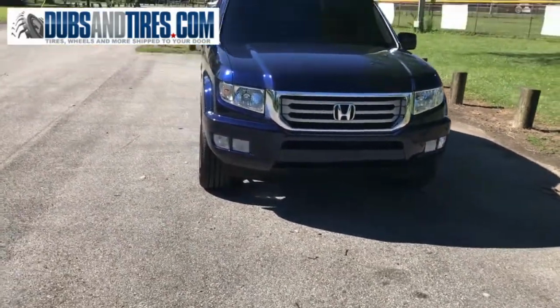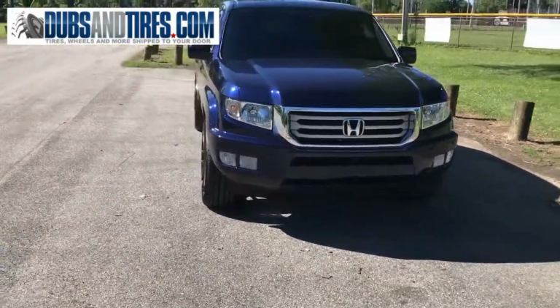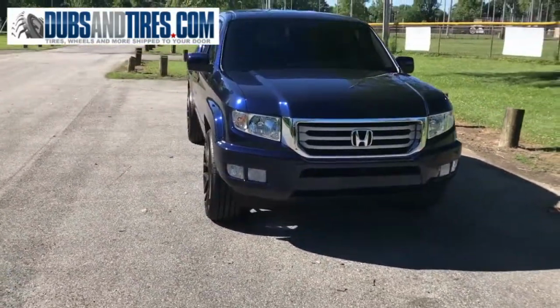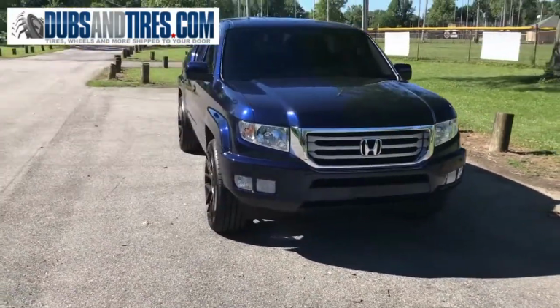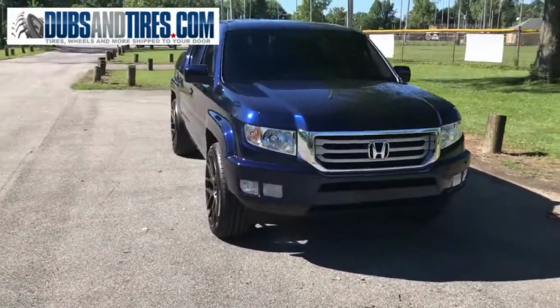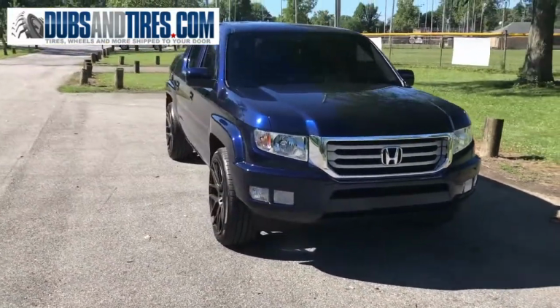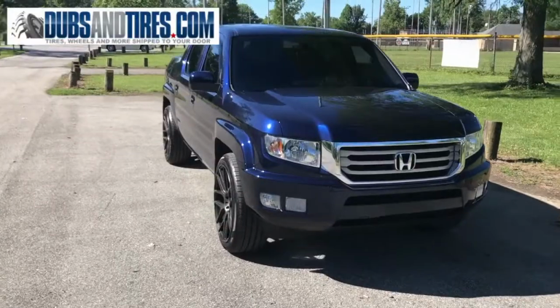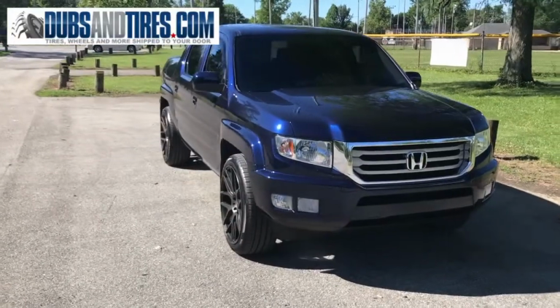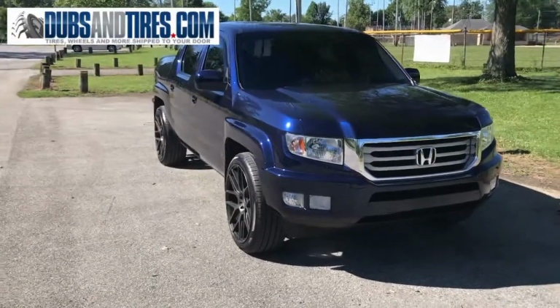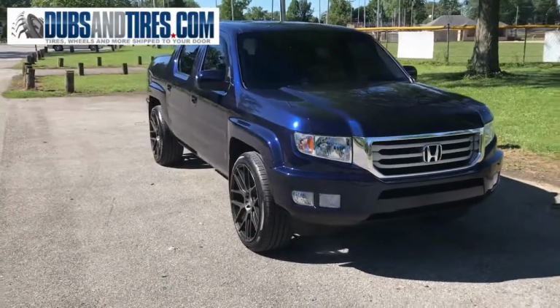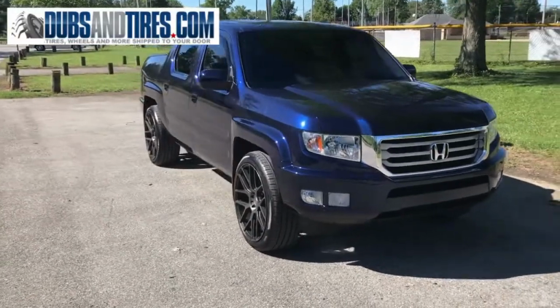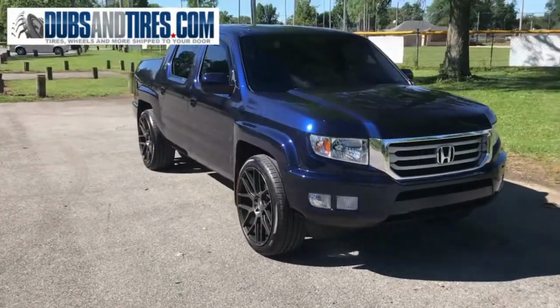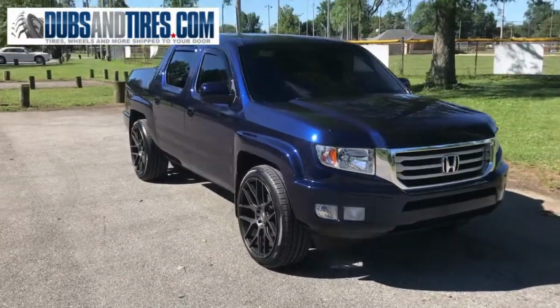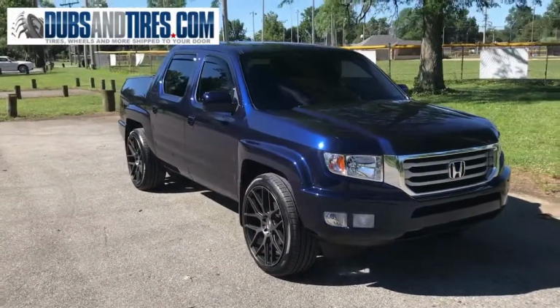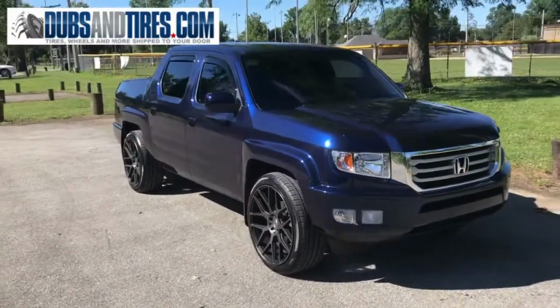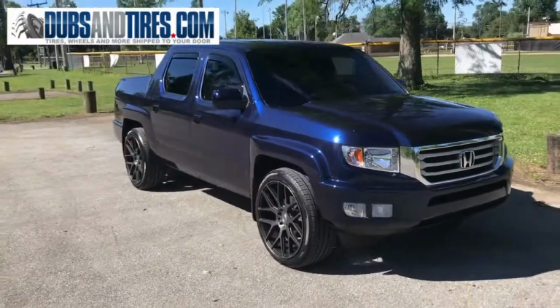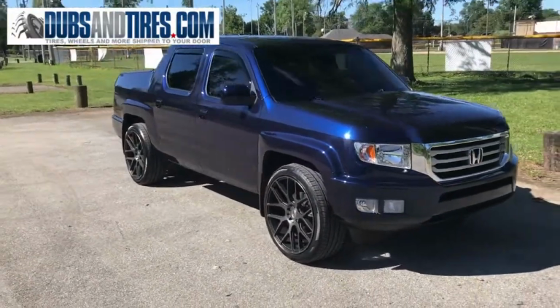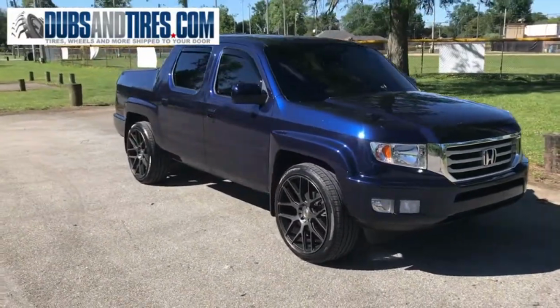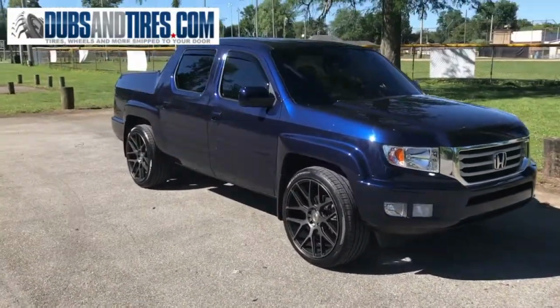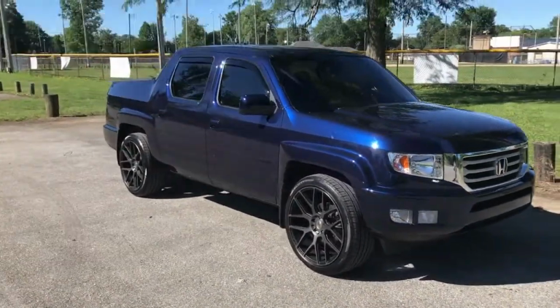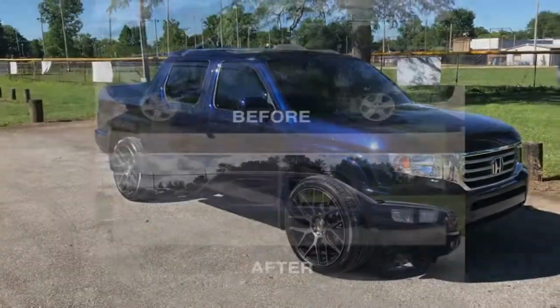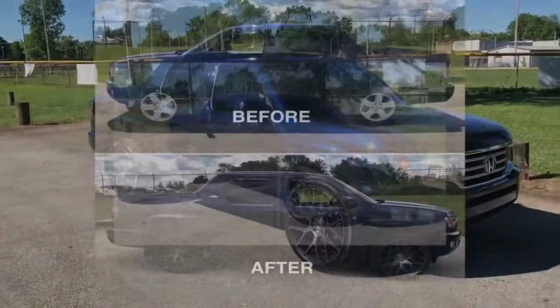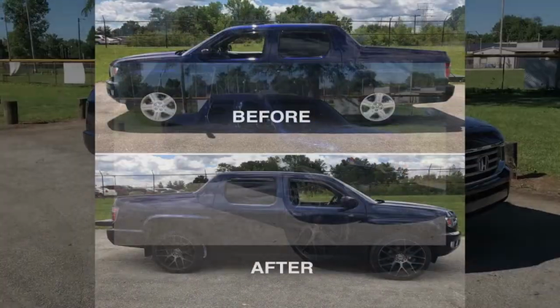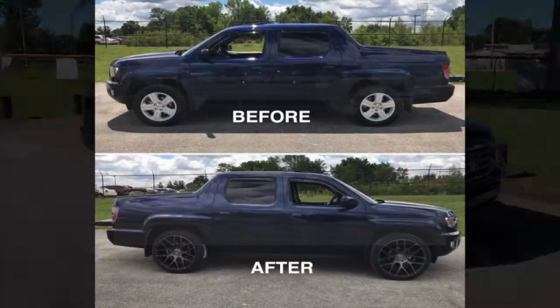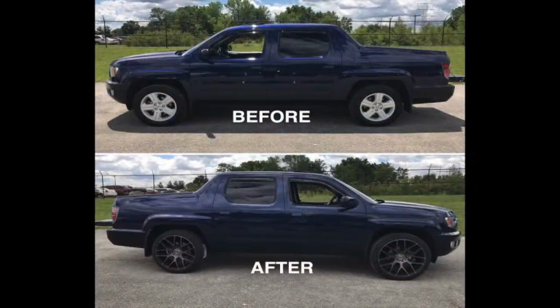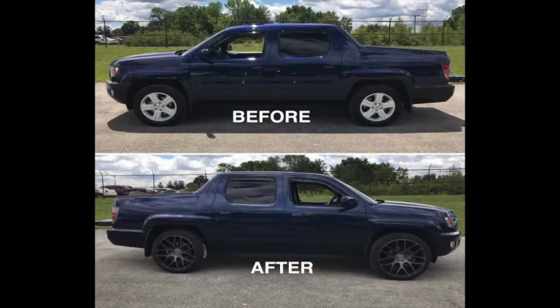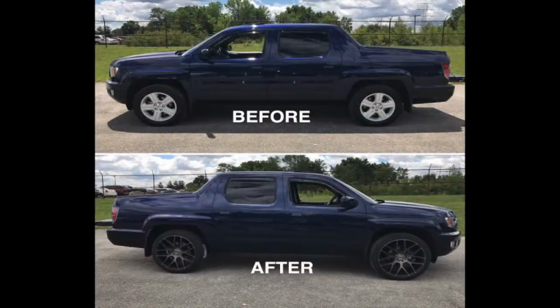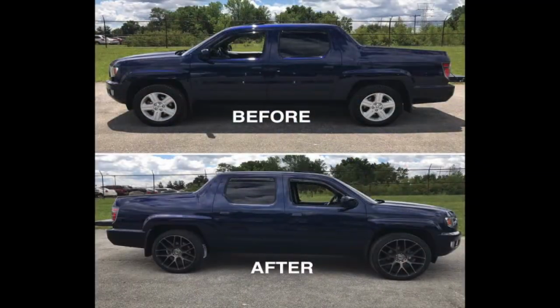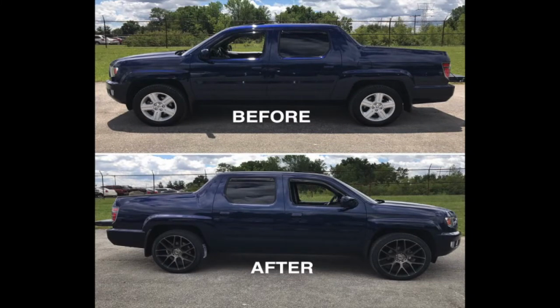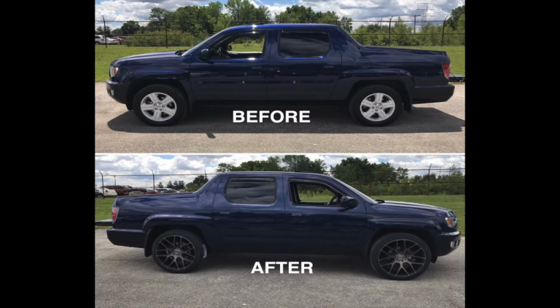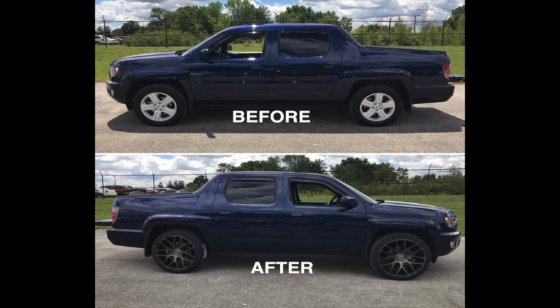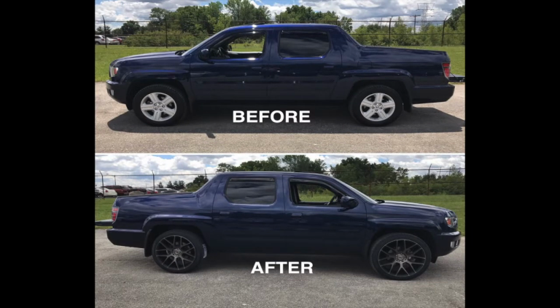I'm going to throw up a quick photo here so you can see a before and after with the stock wheels on it.